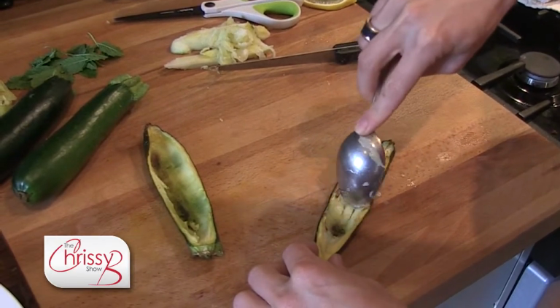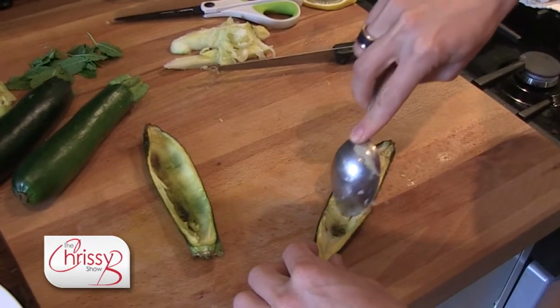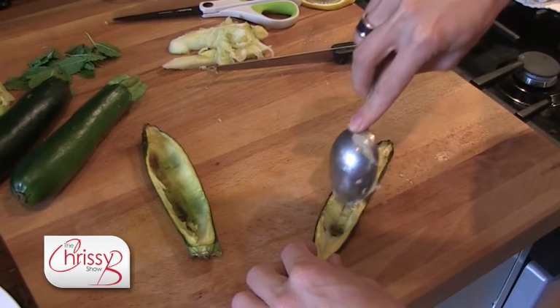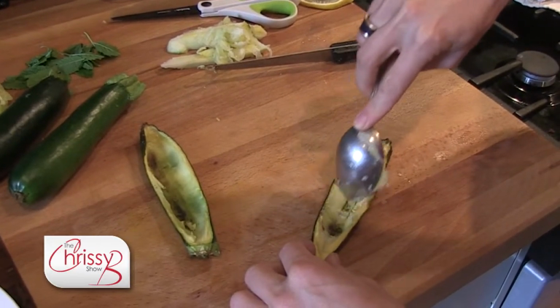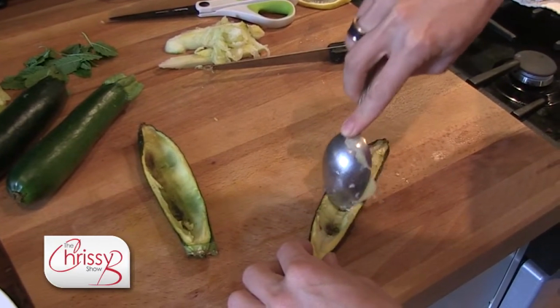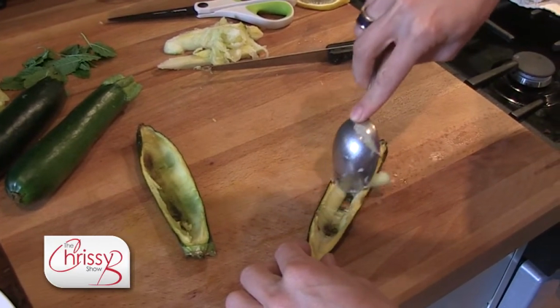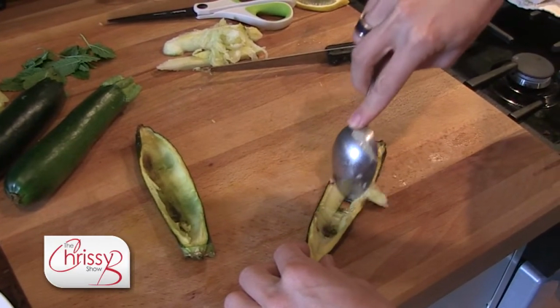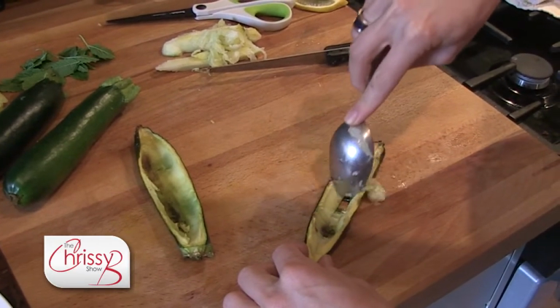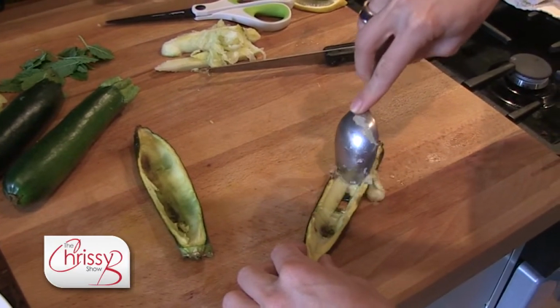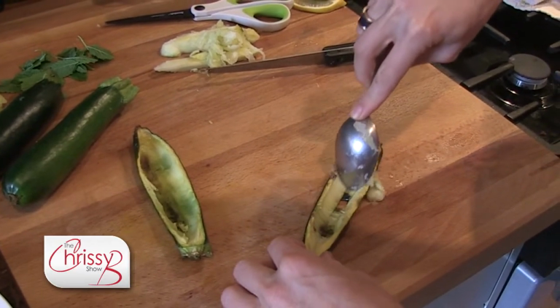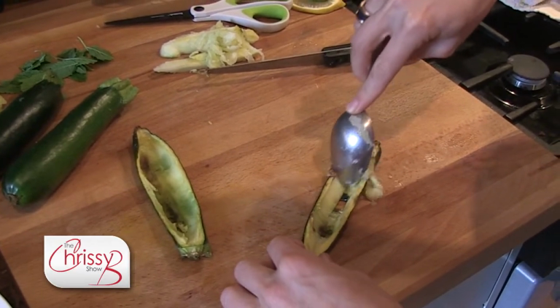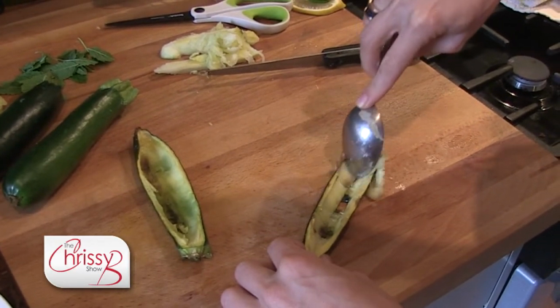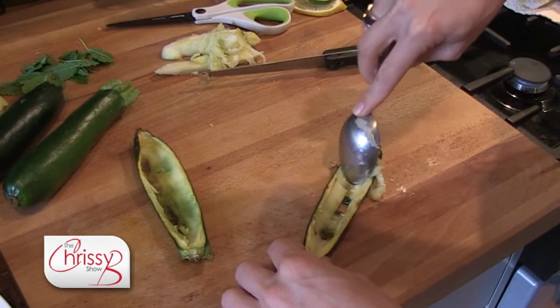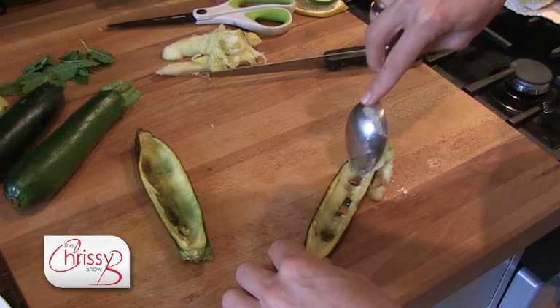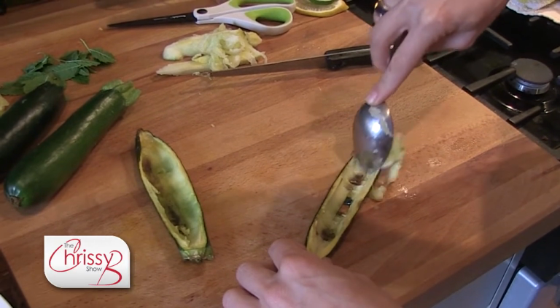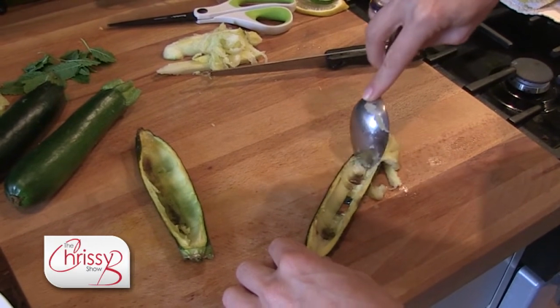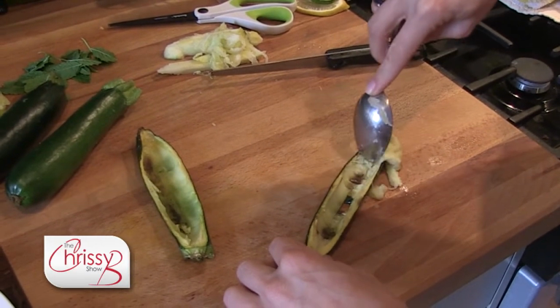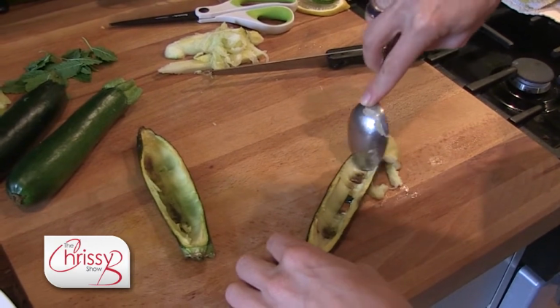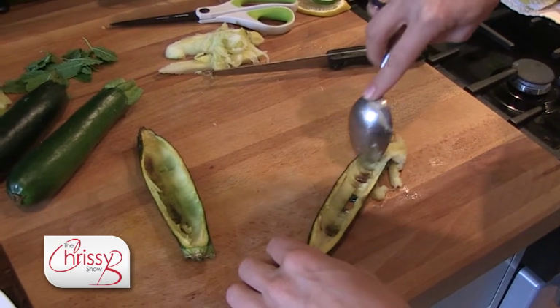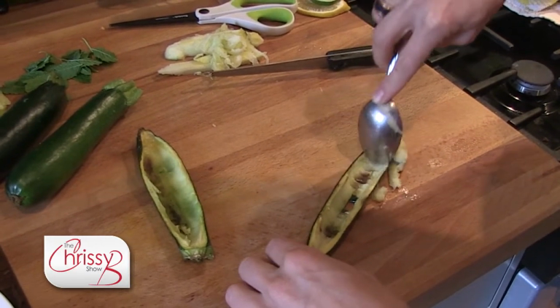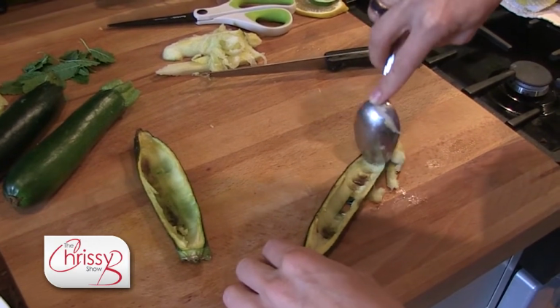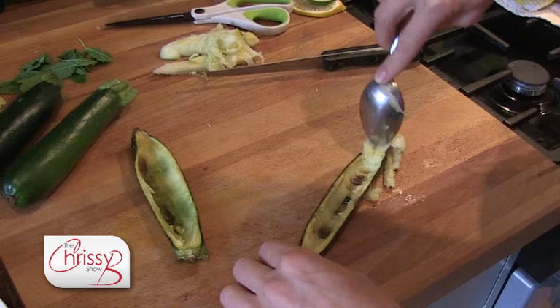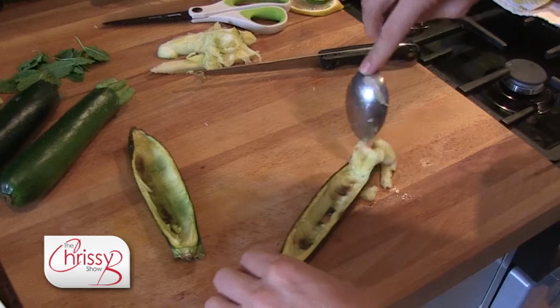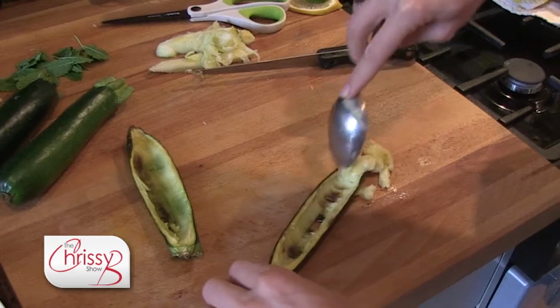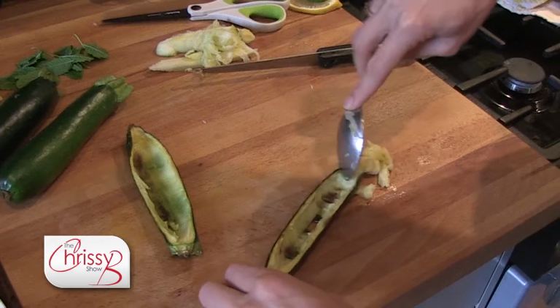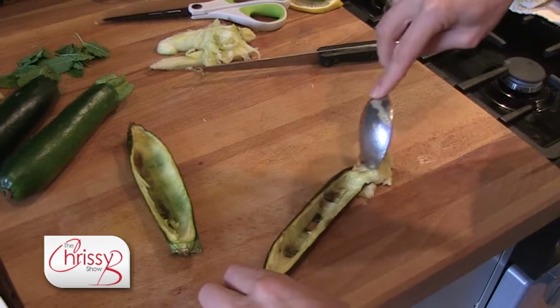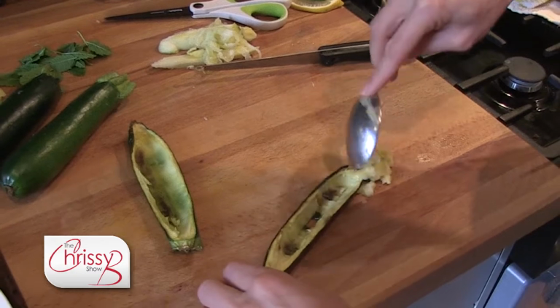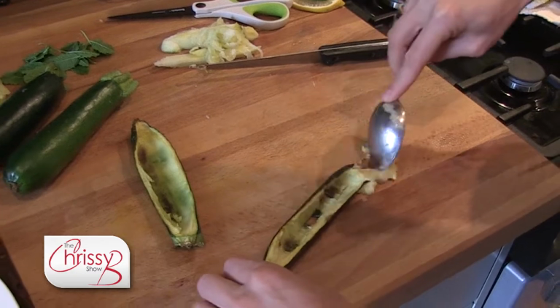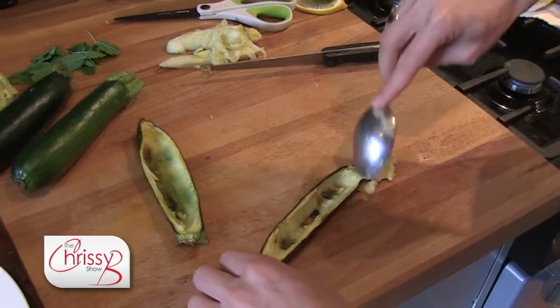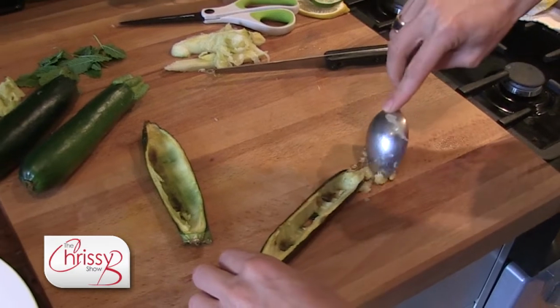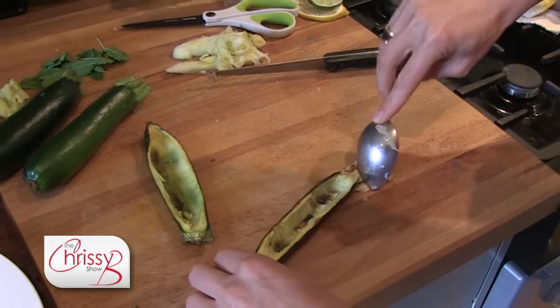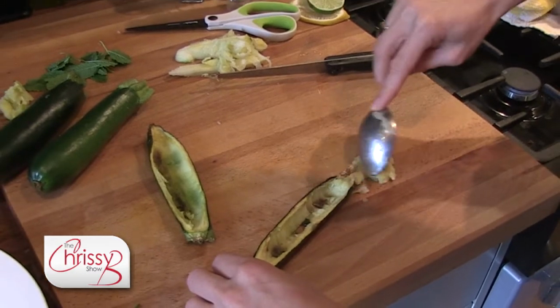Once the courgette's roasted, you'll see just how easy and soft that pulp is to come out. You've got to be a little bit careful because you'll rip the skin as well.